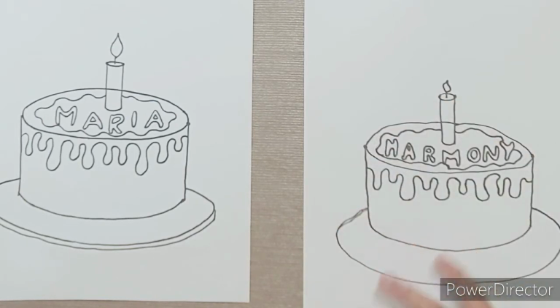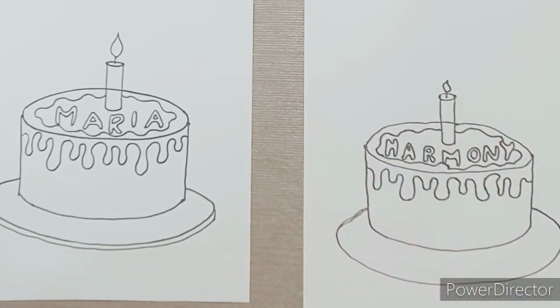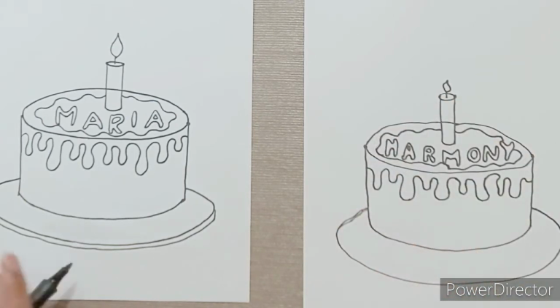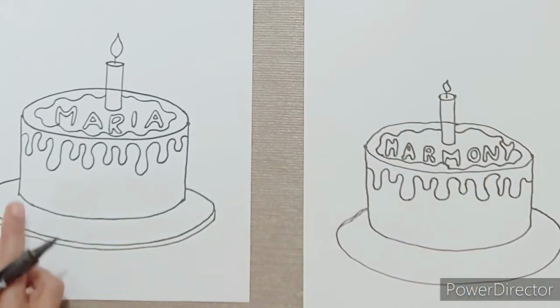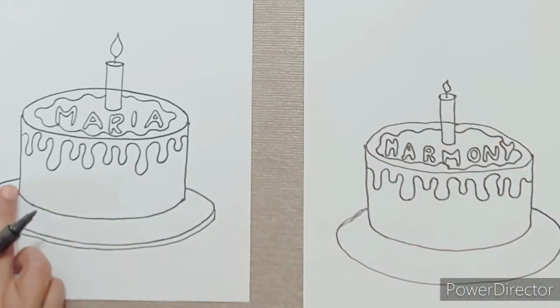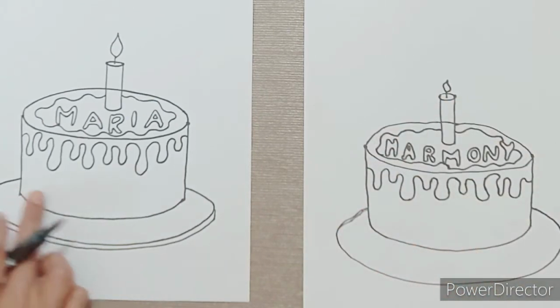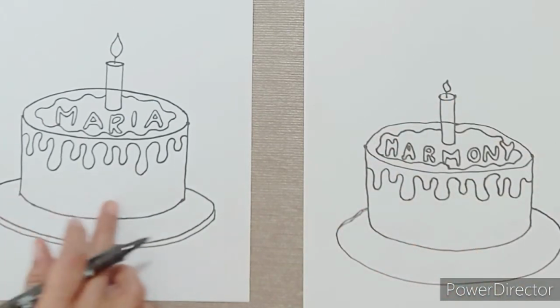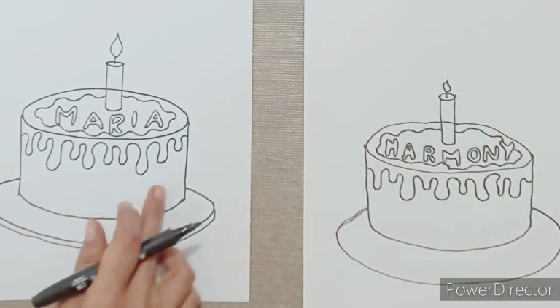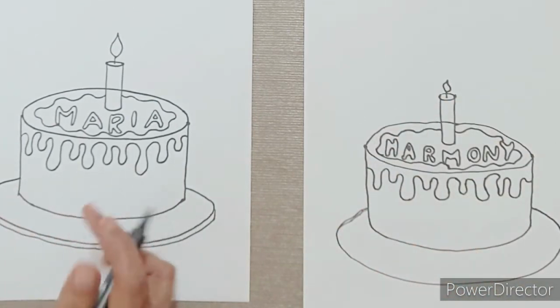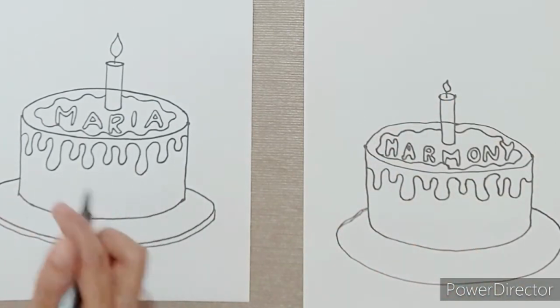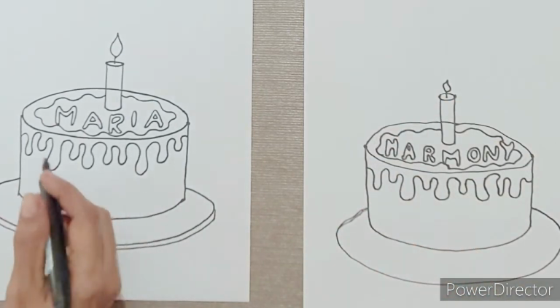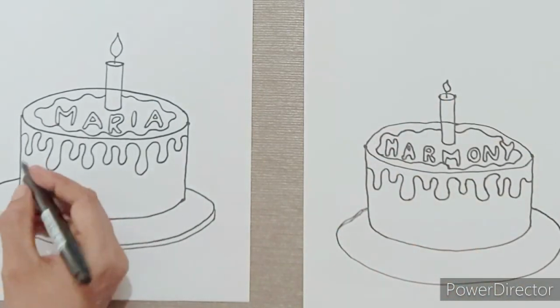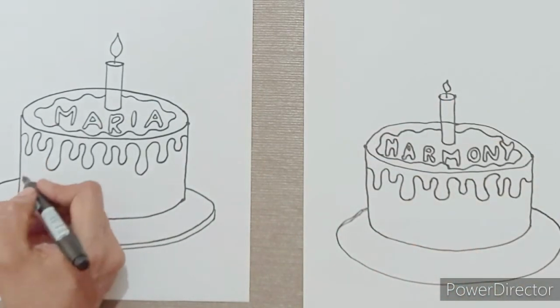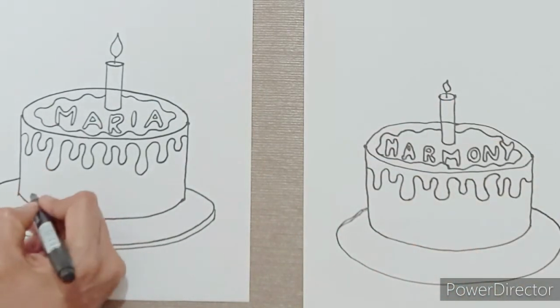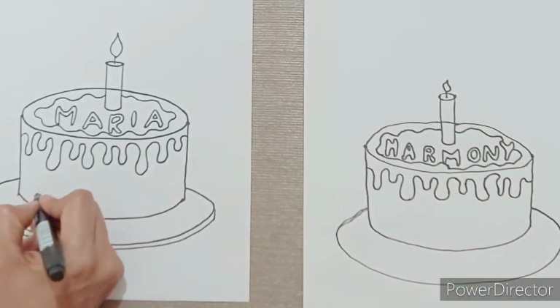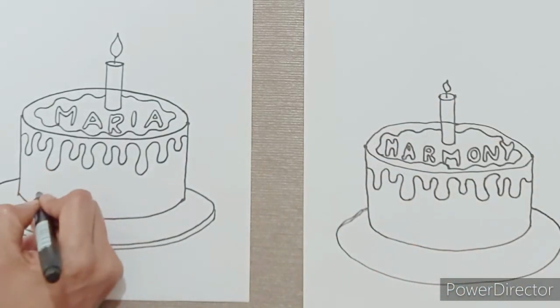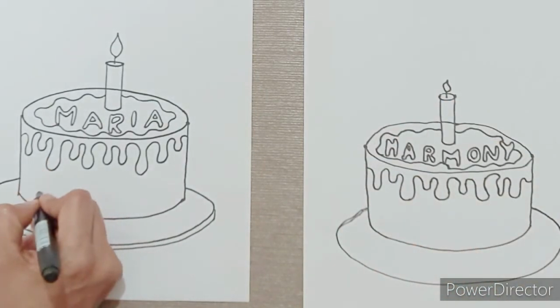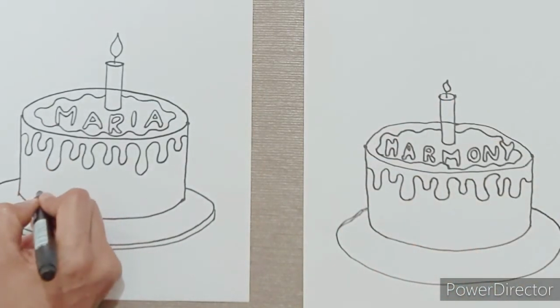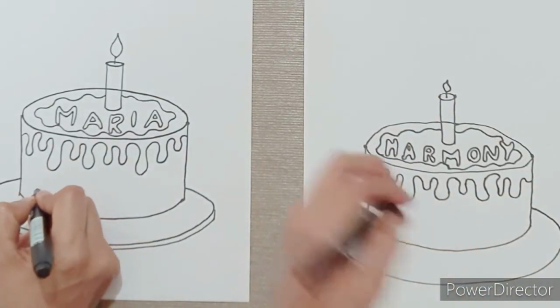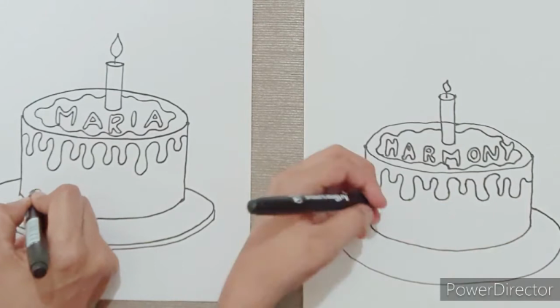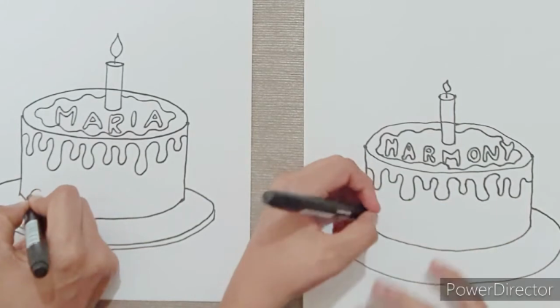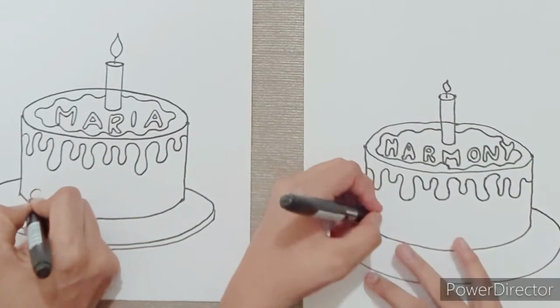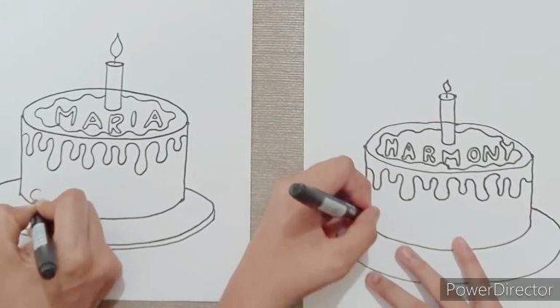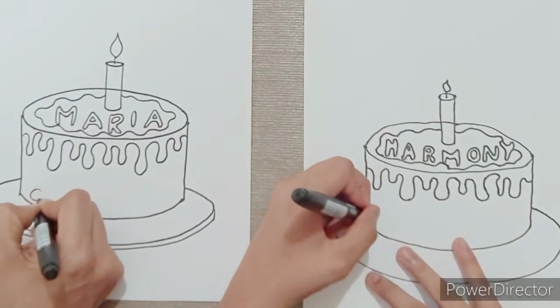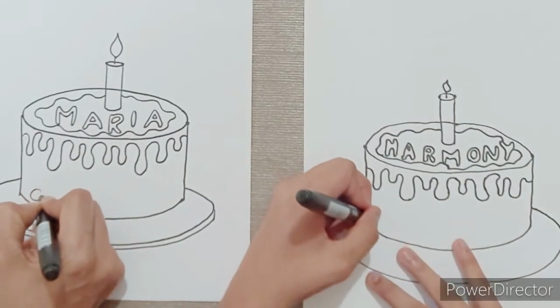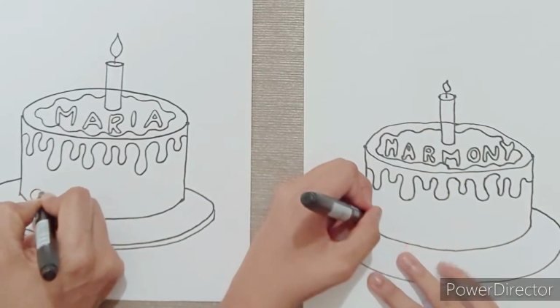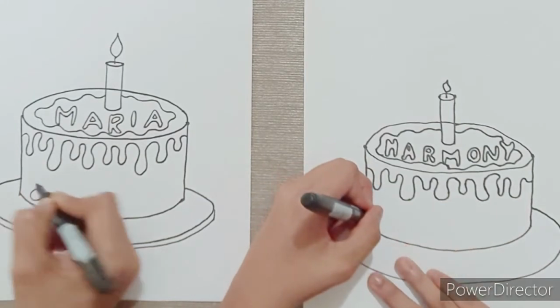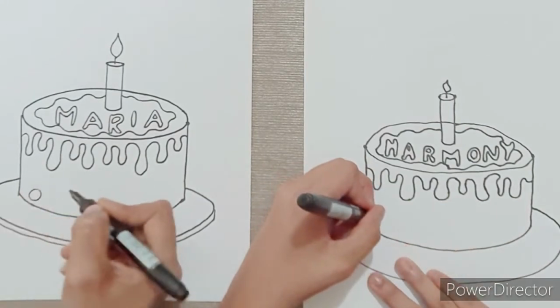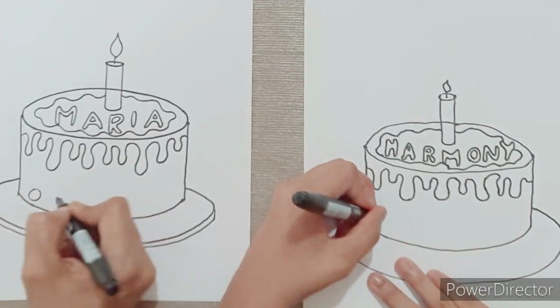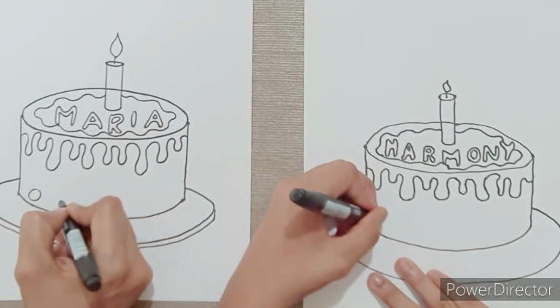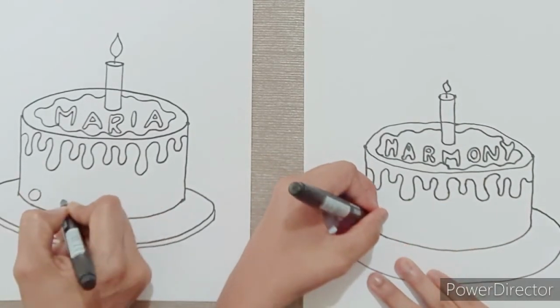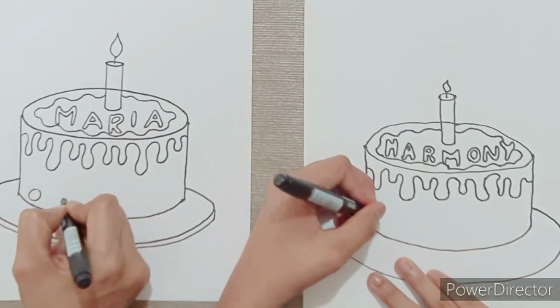I'm going to draw some decorations at the bottom. You can do any type of decoration you like.